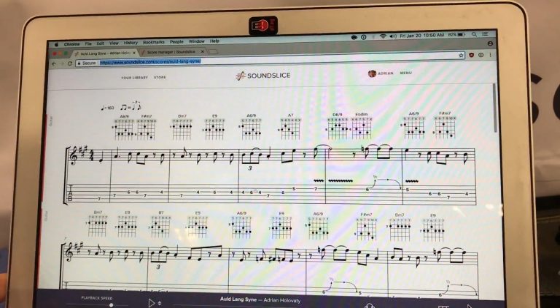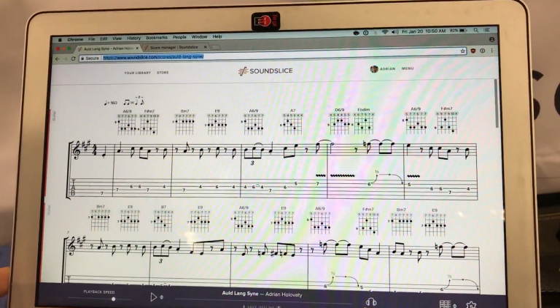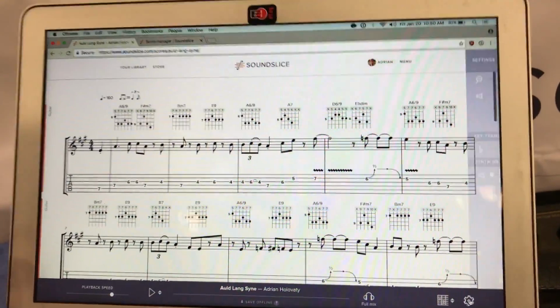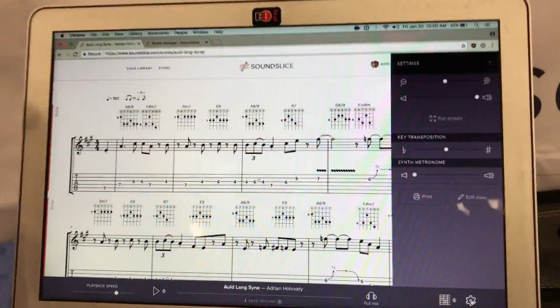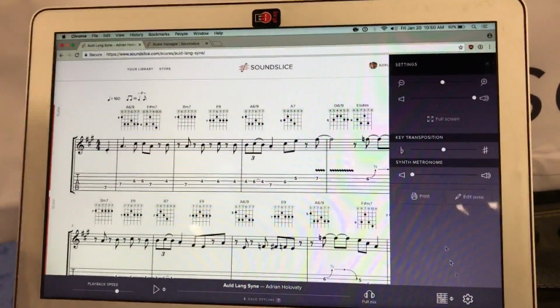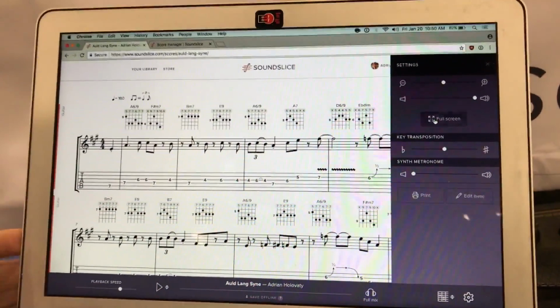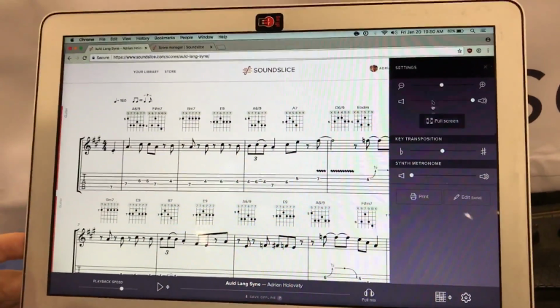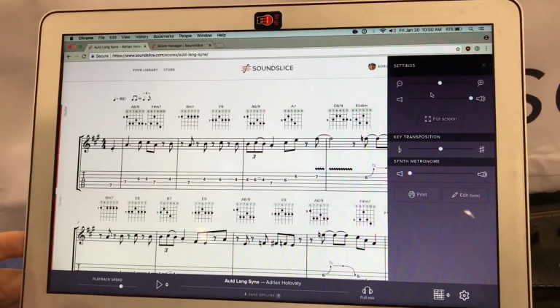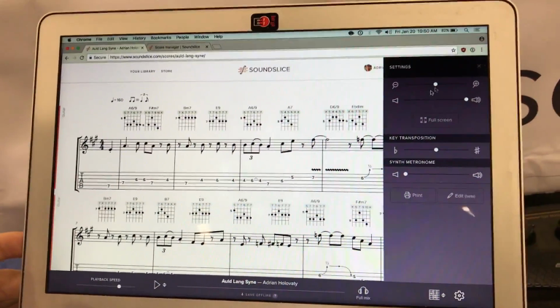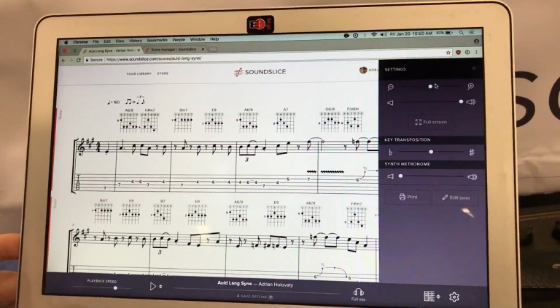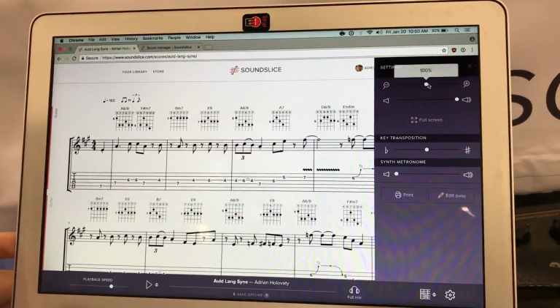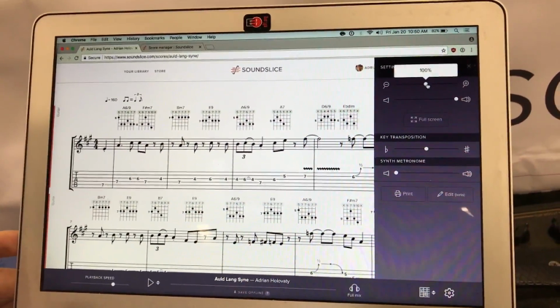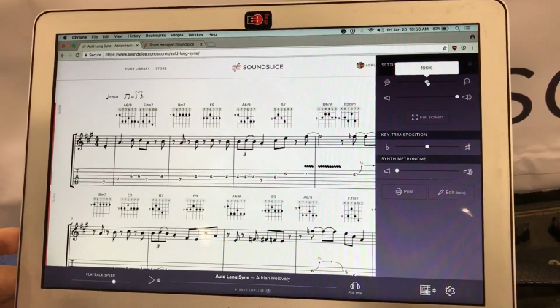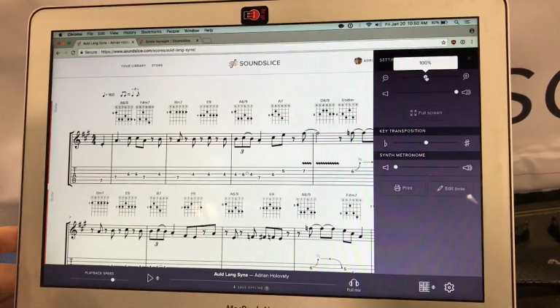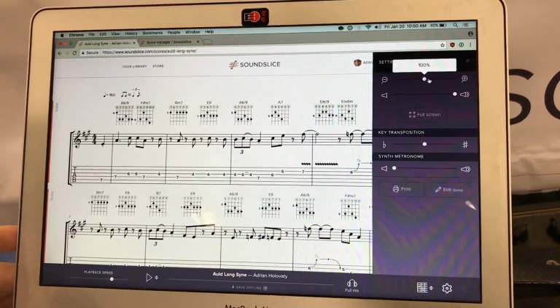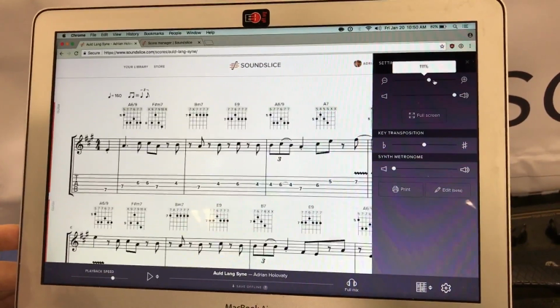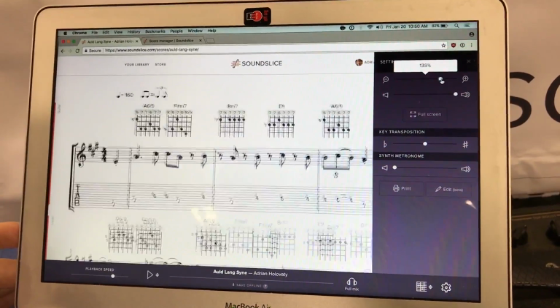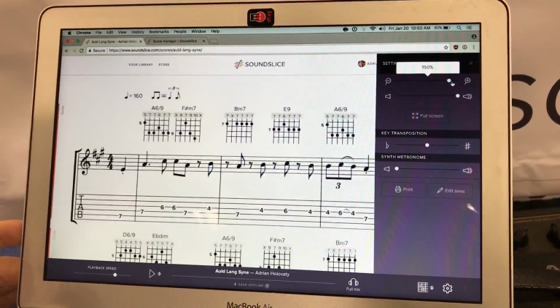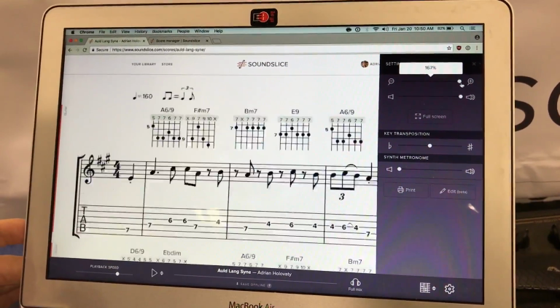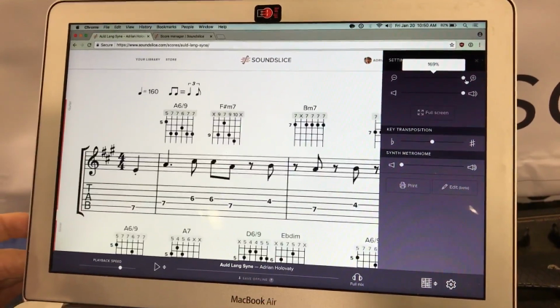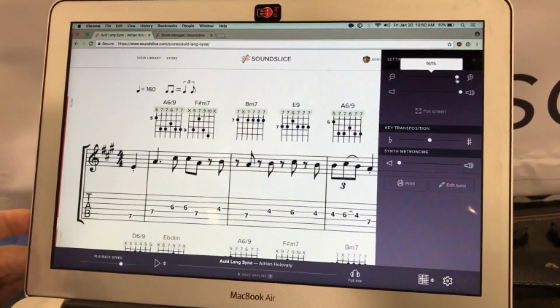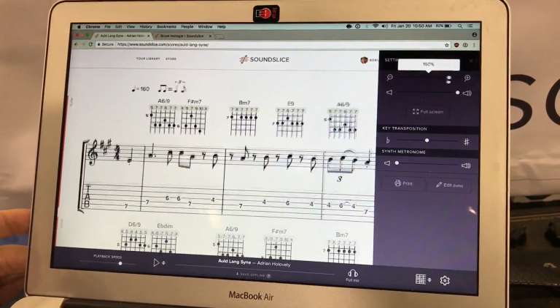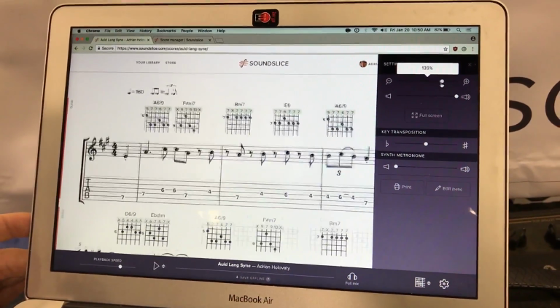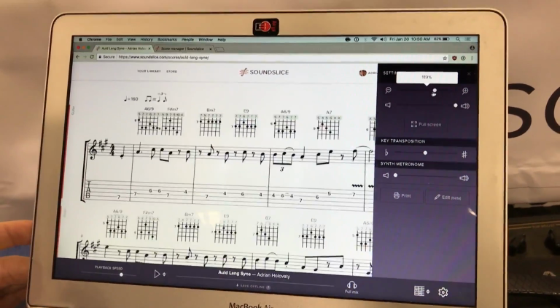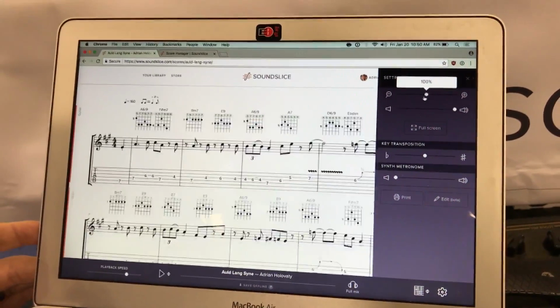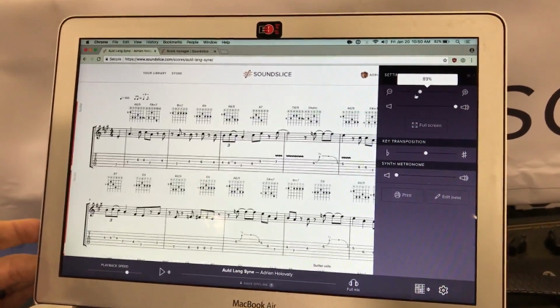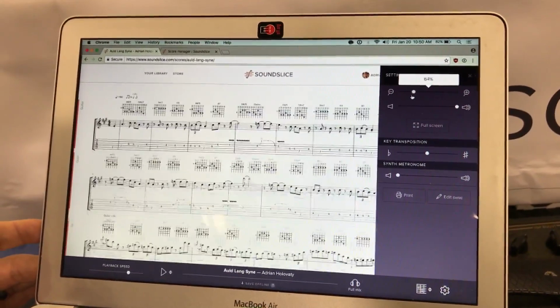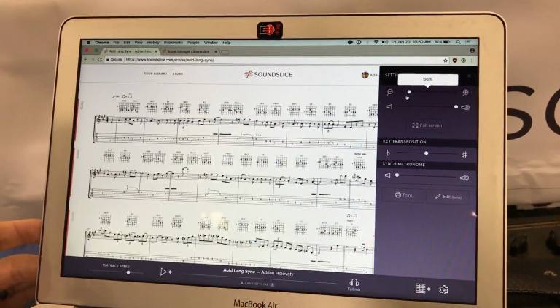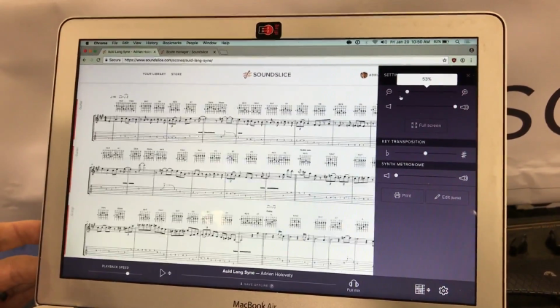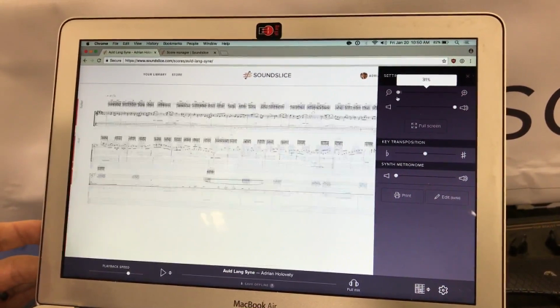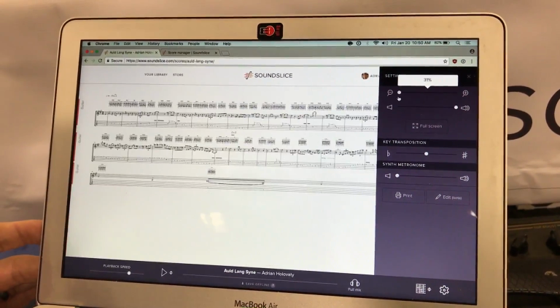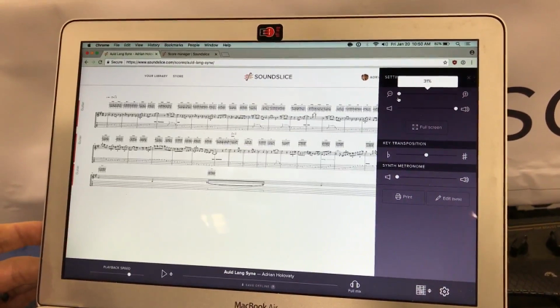The other axis is you can just drag this slider to make the notation itself bigger or smaller, and see the entire score.